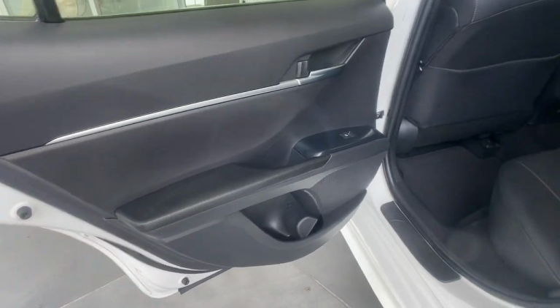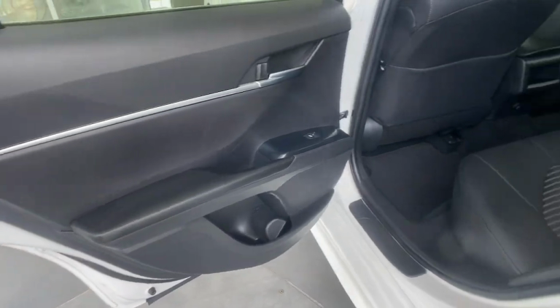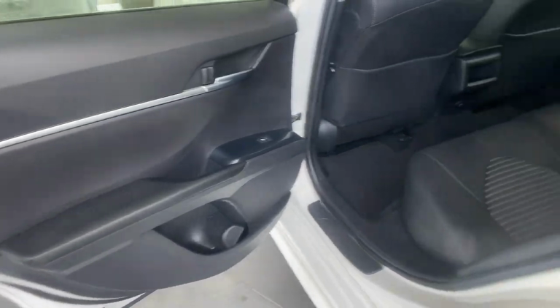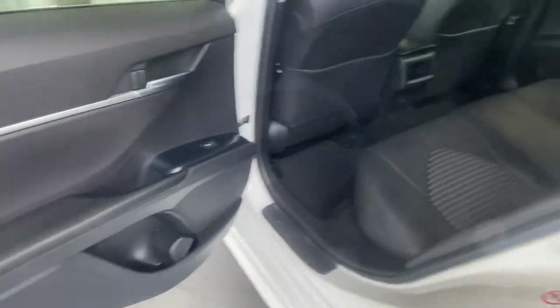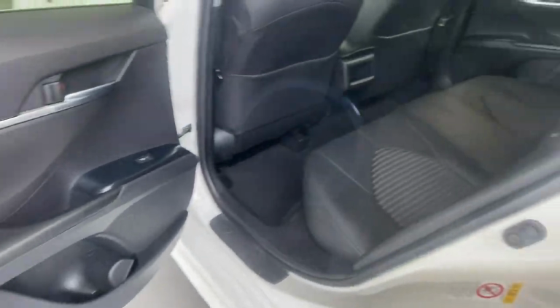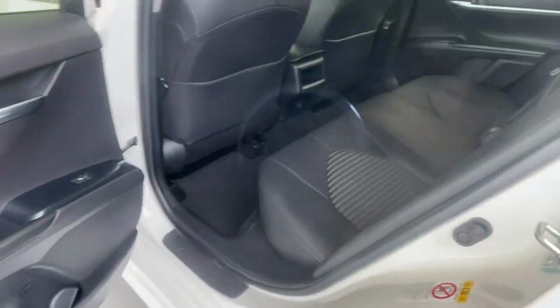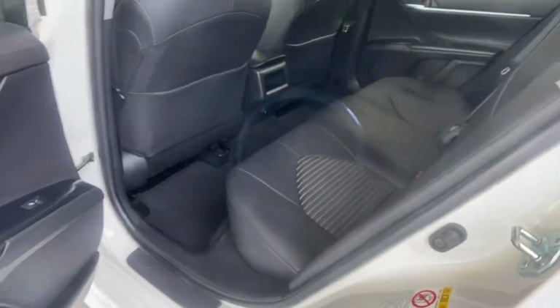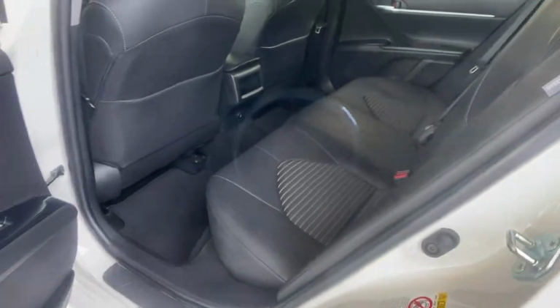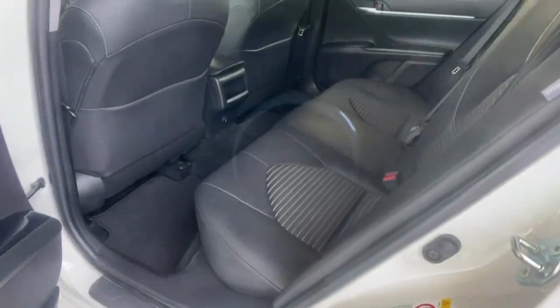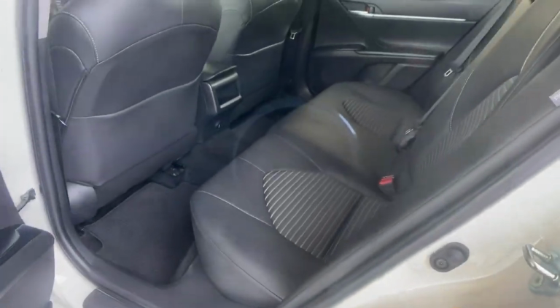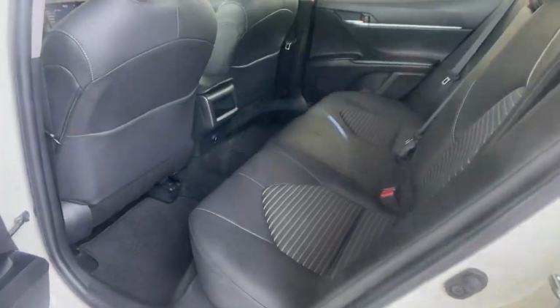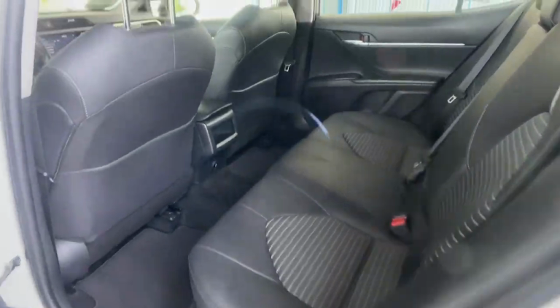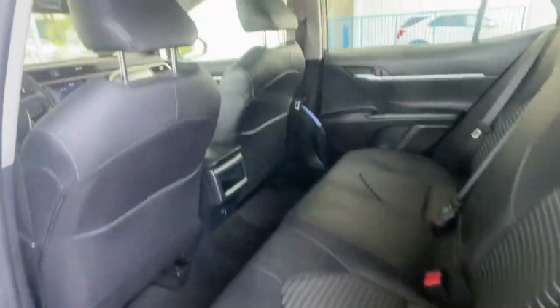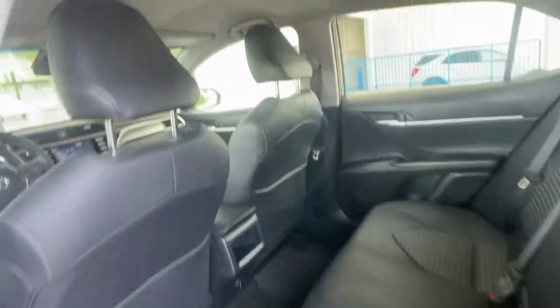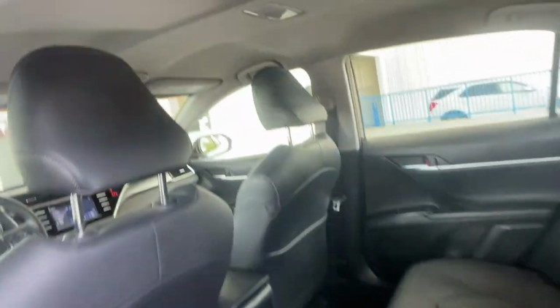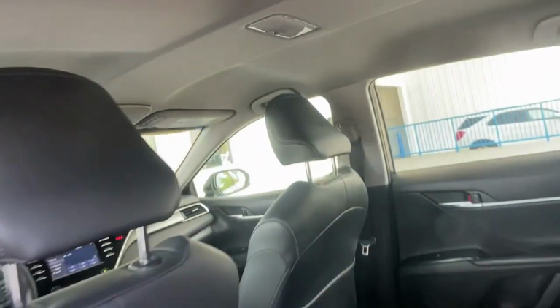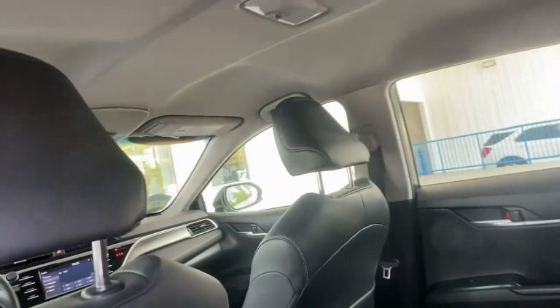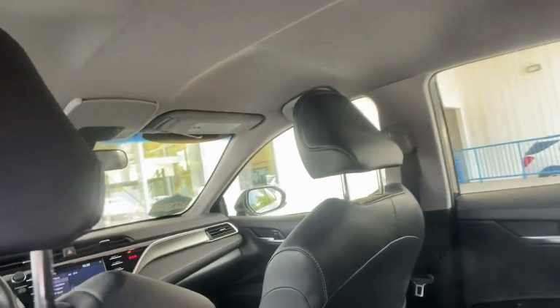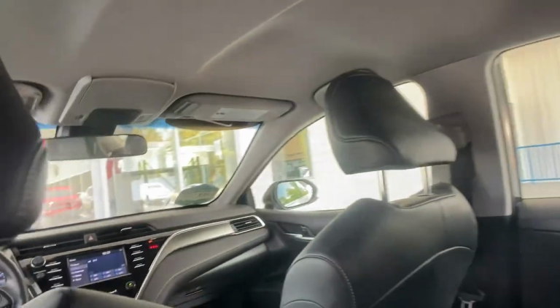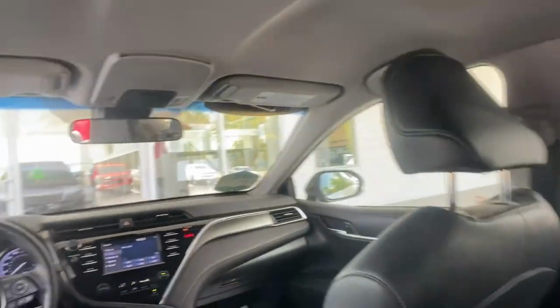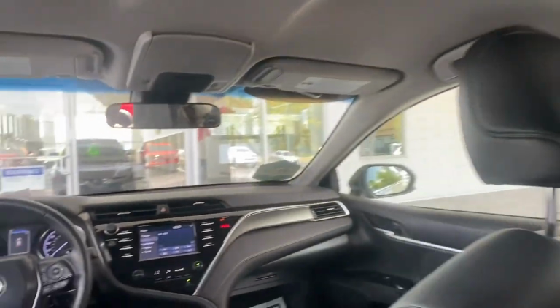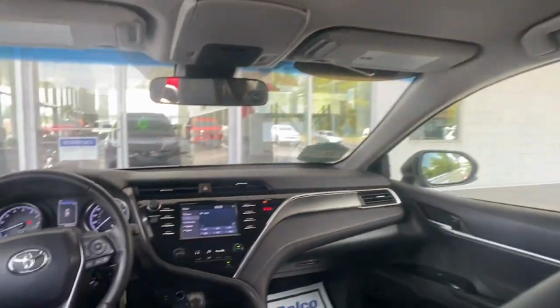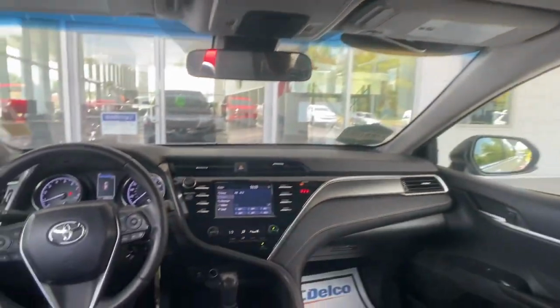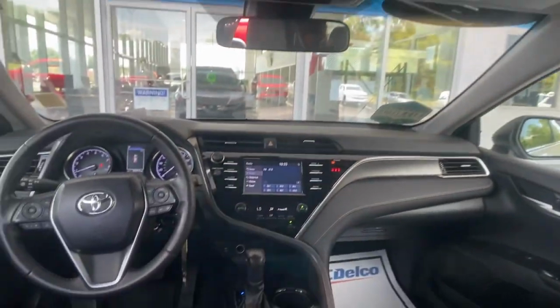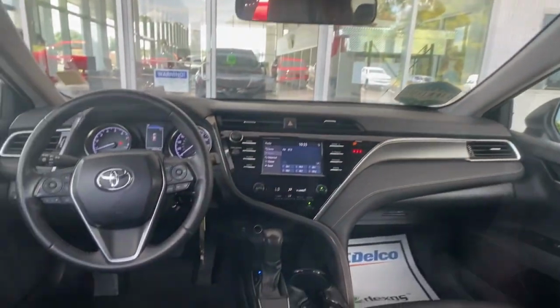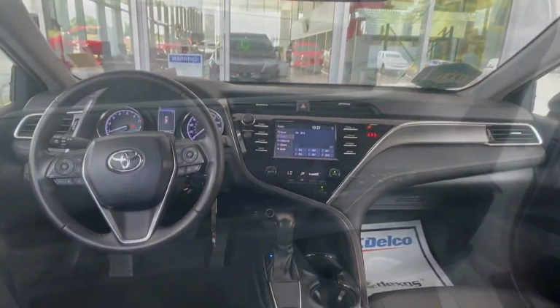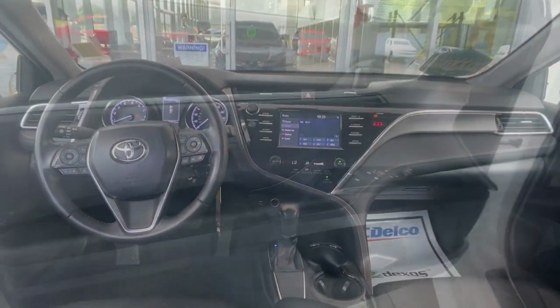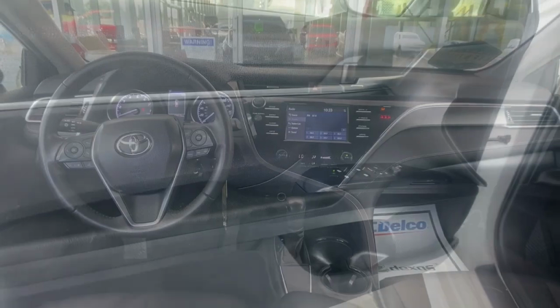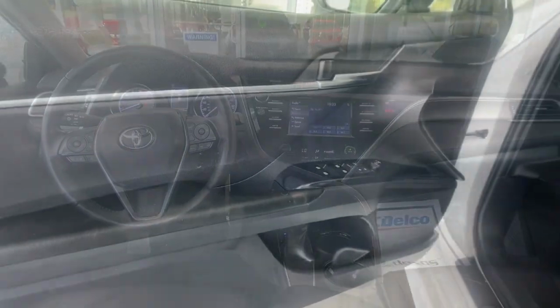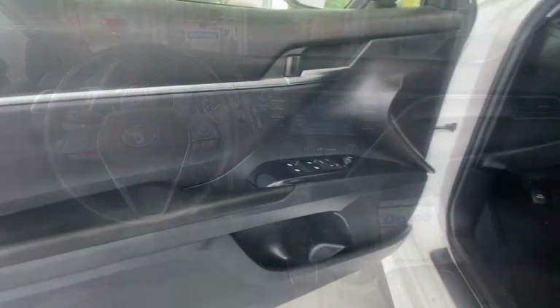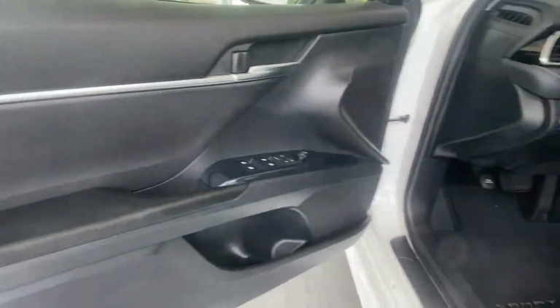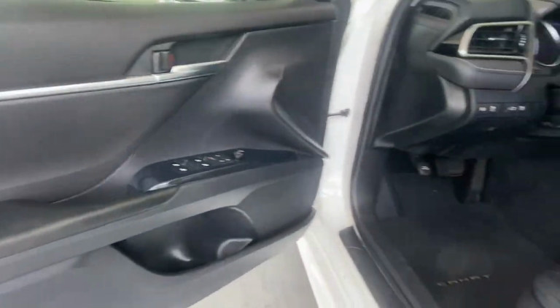Stability control, rear spoiler — aggressively seductive, solidly practical.